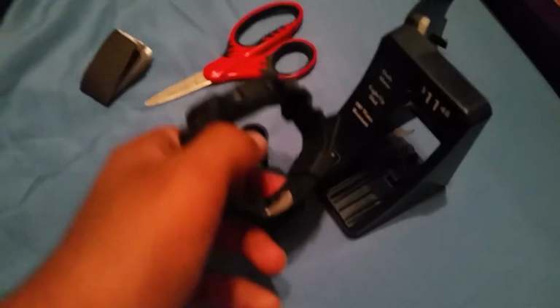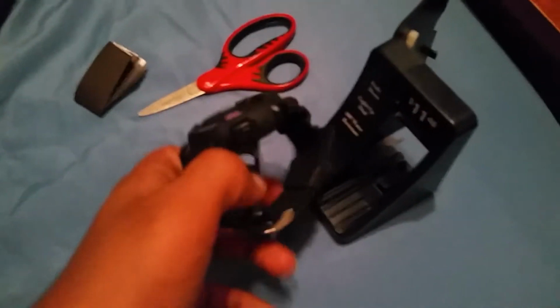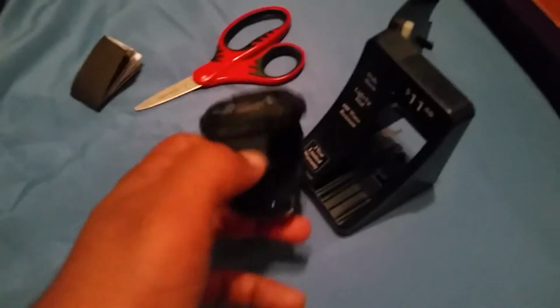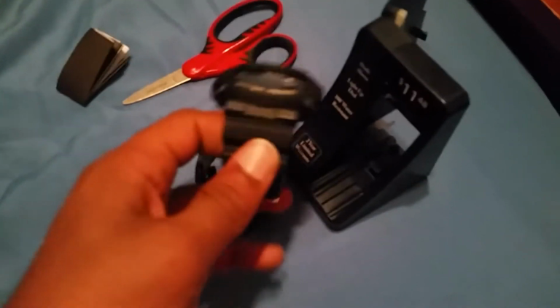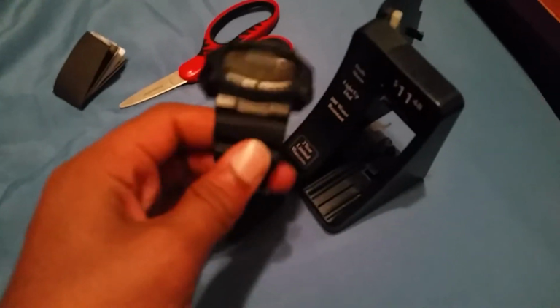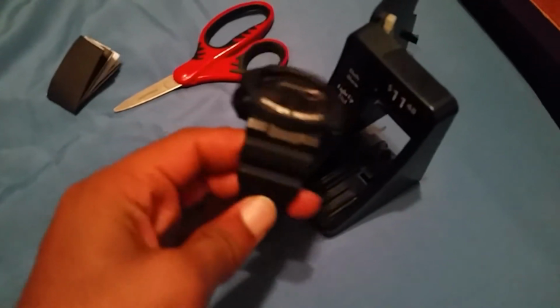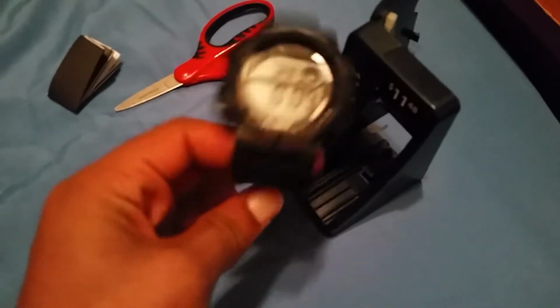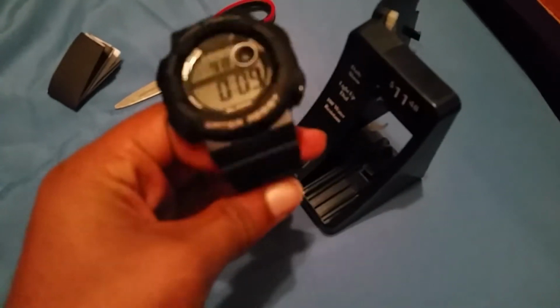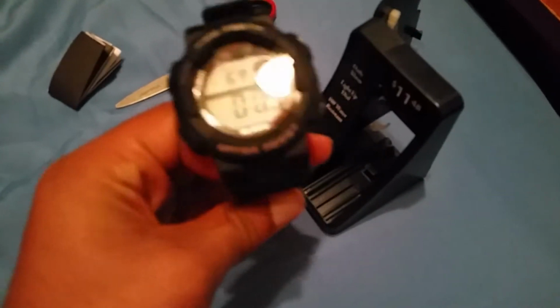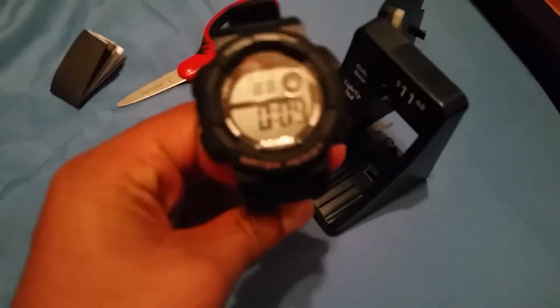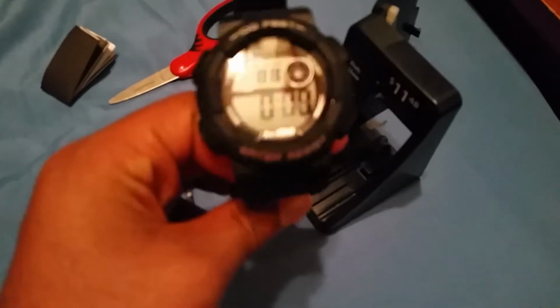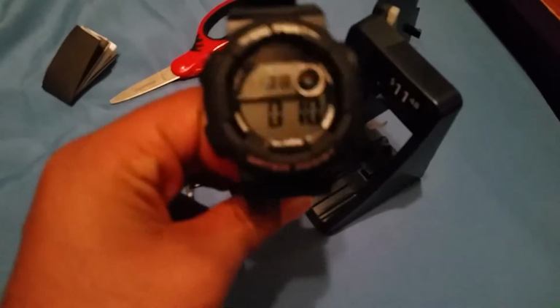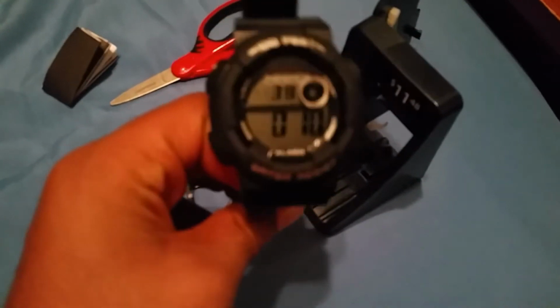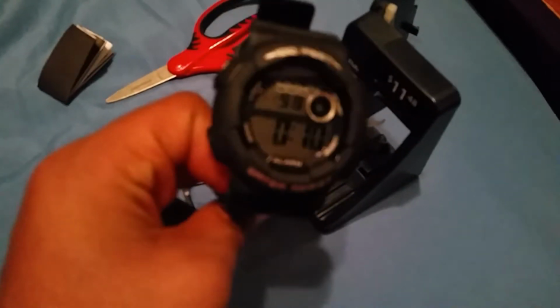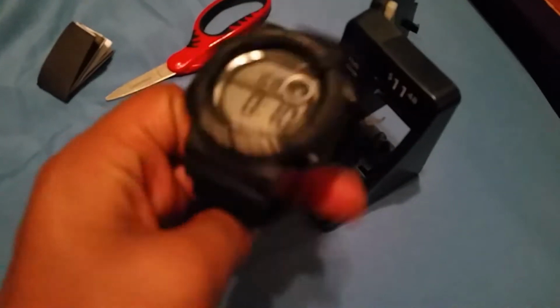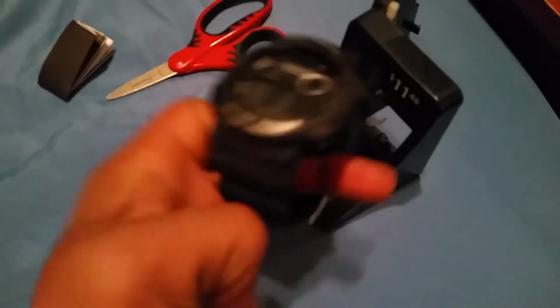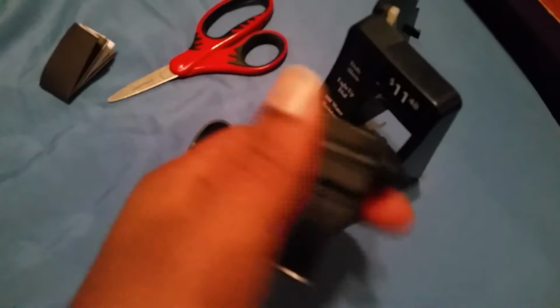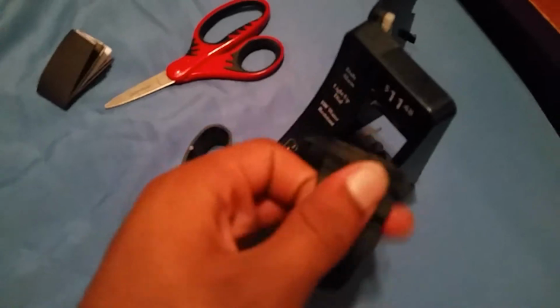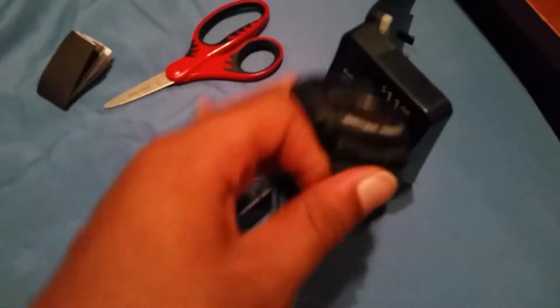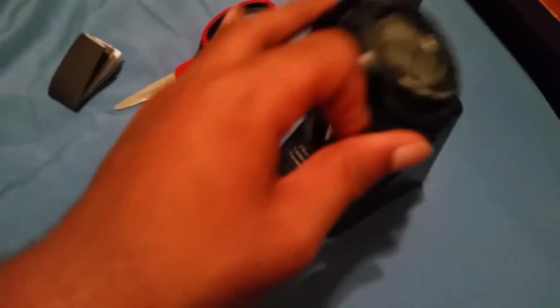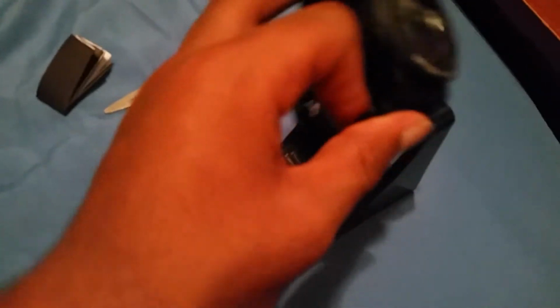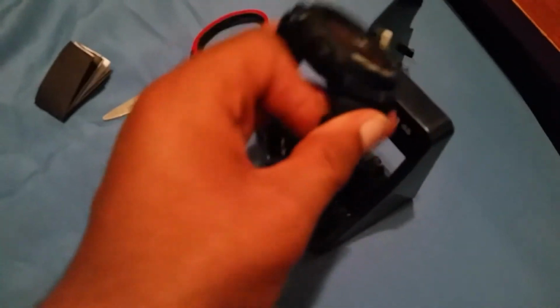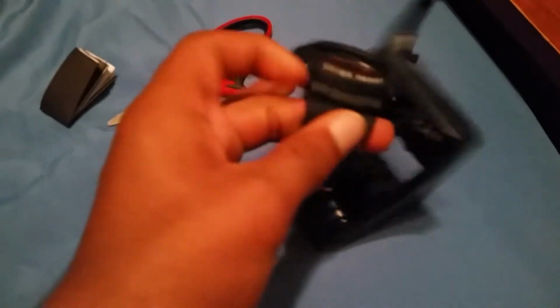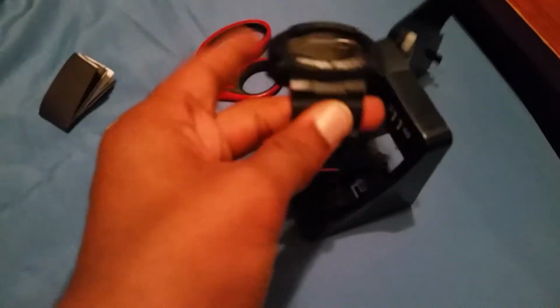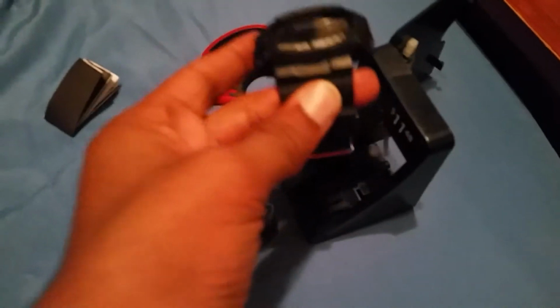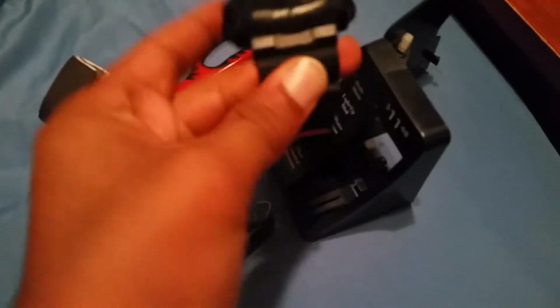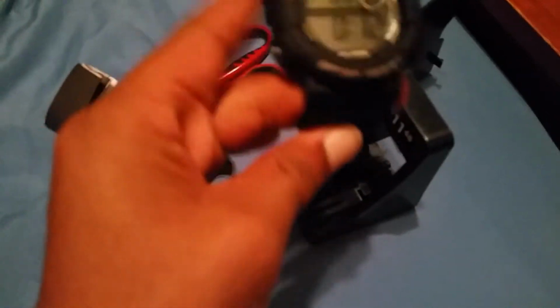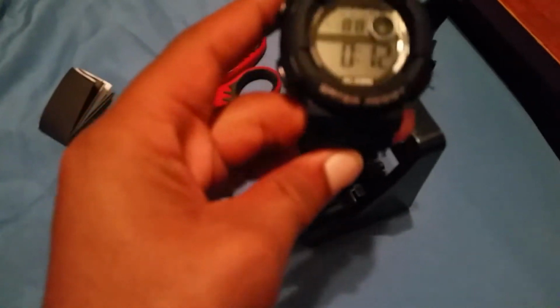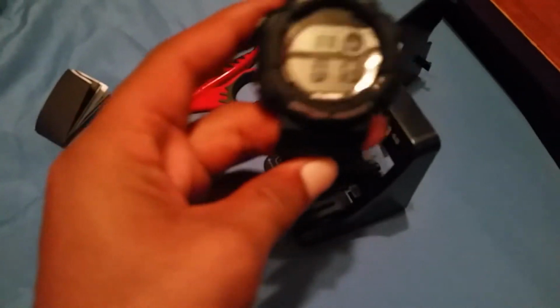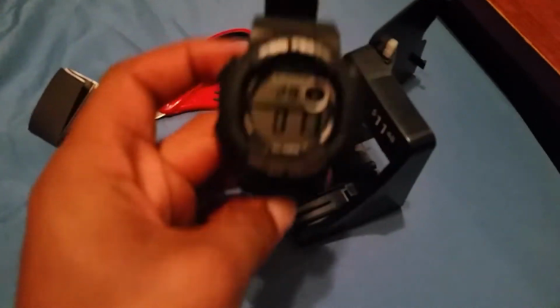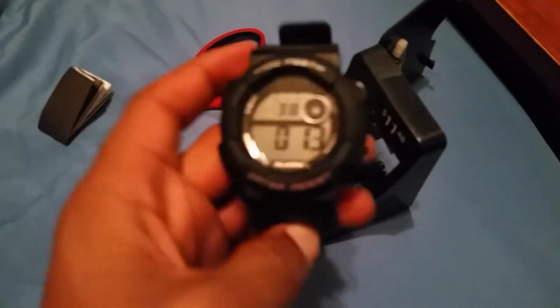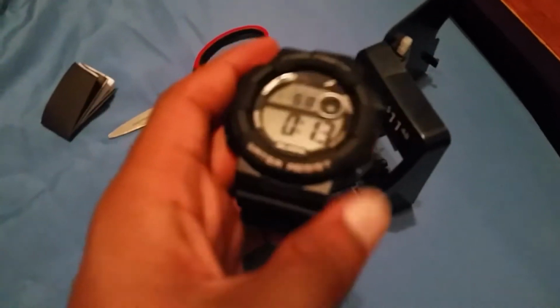Wow, this is the first time I did this properly. This looks like a really nice watch.